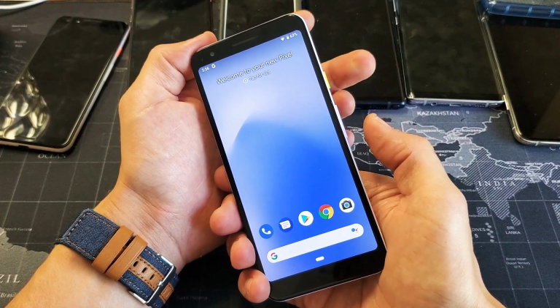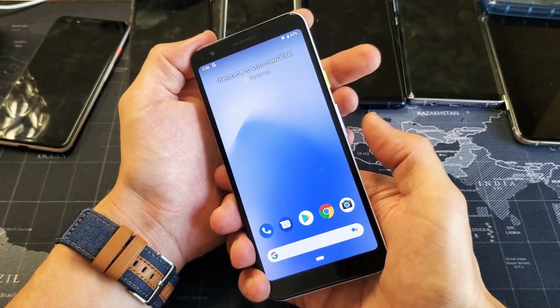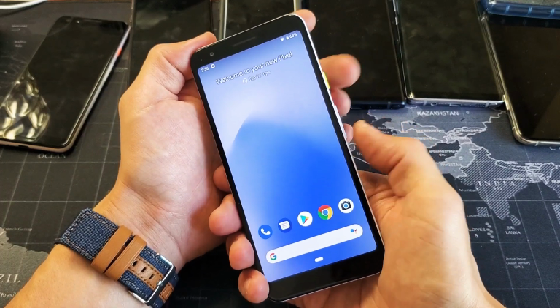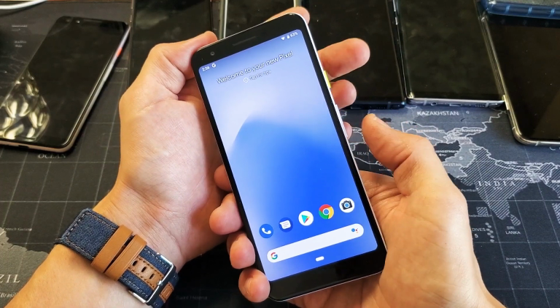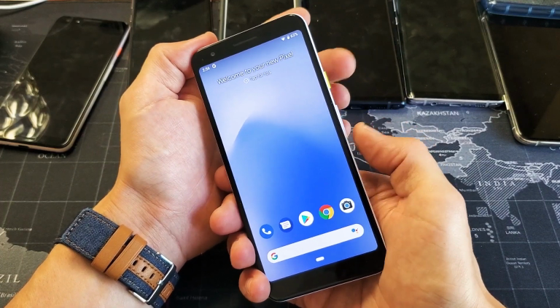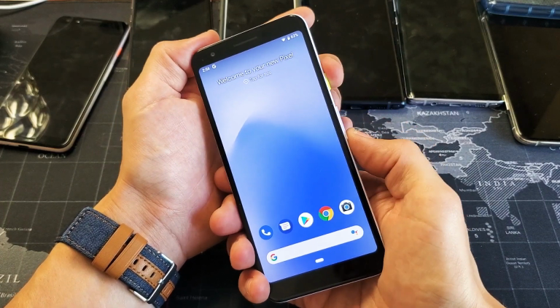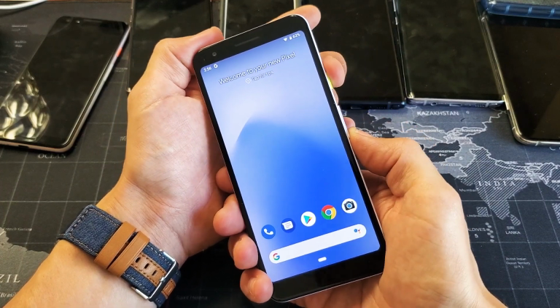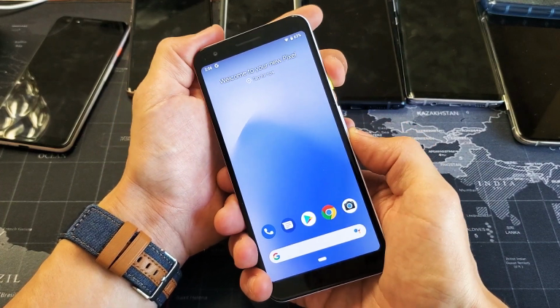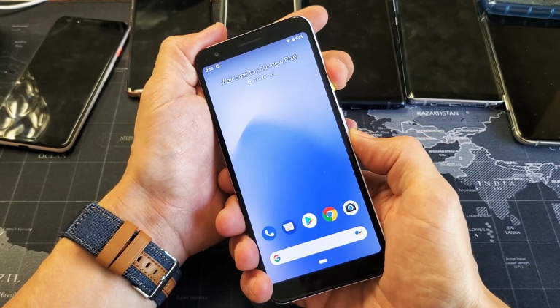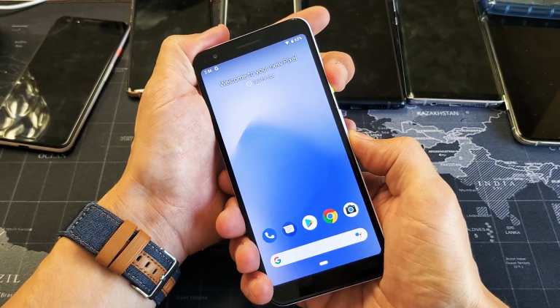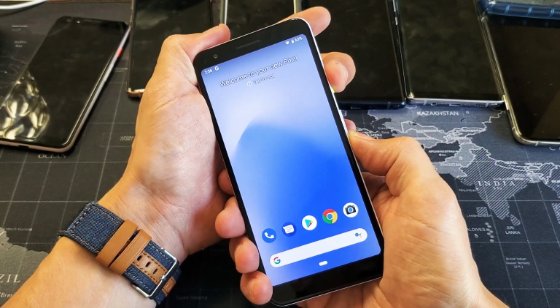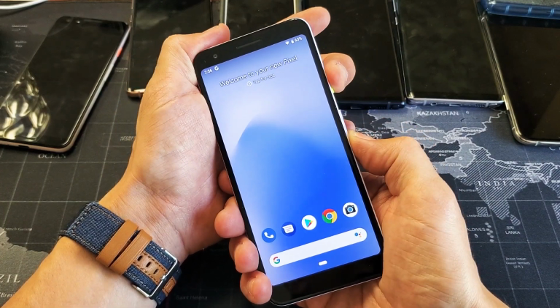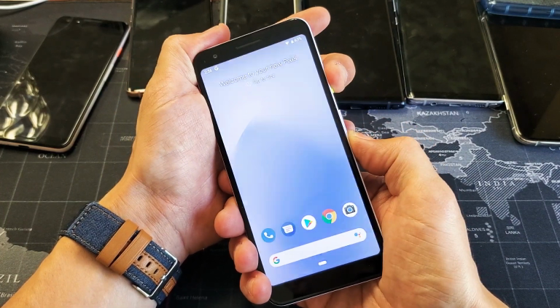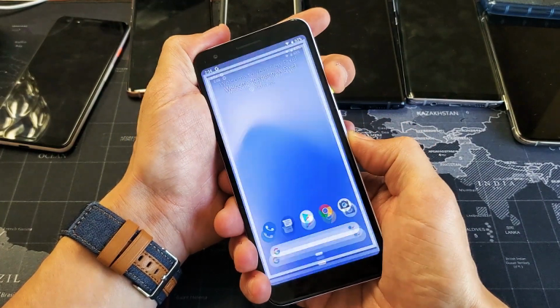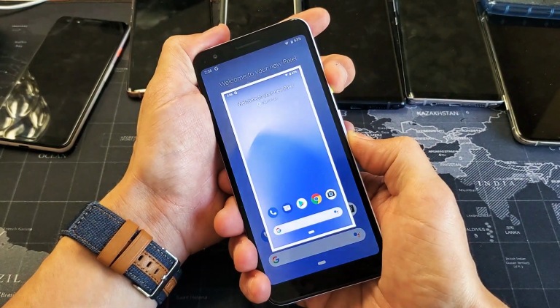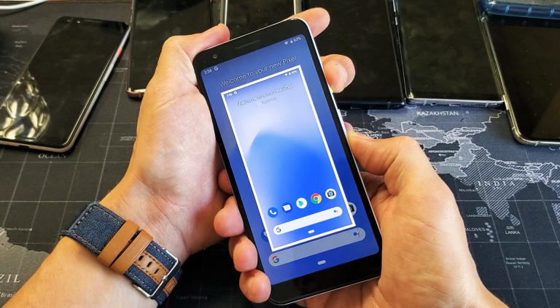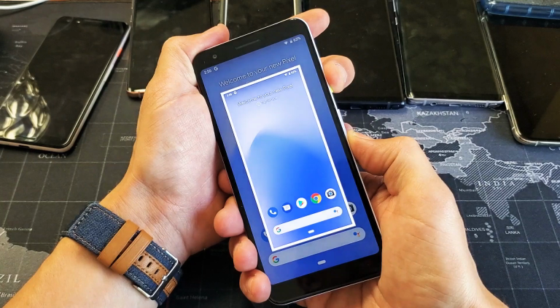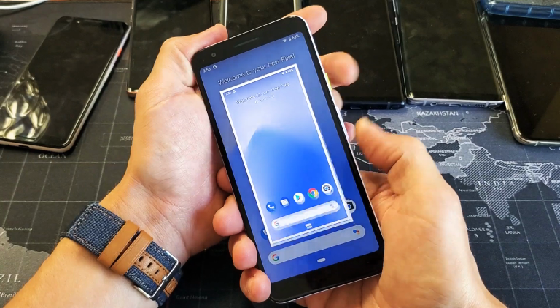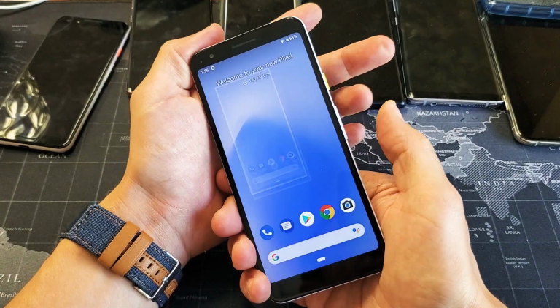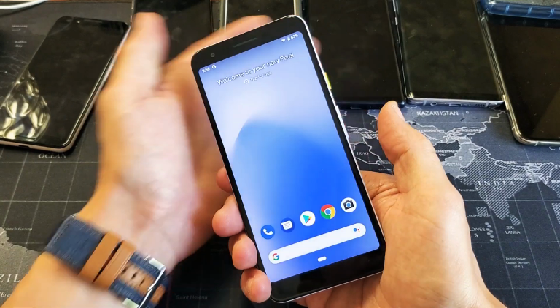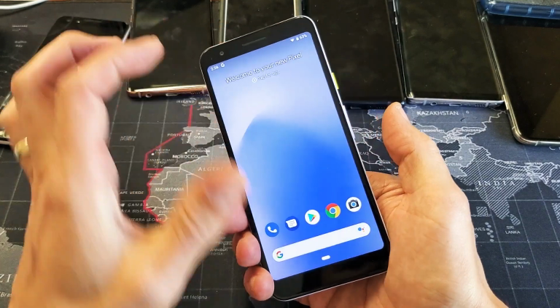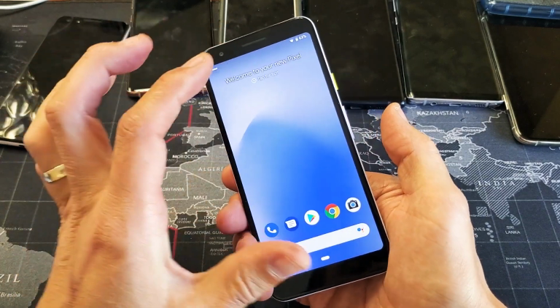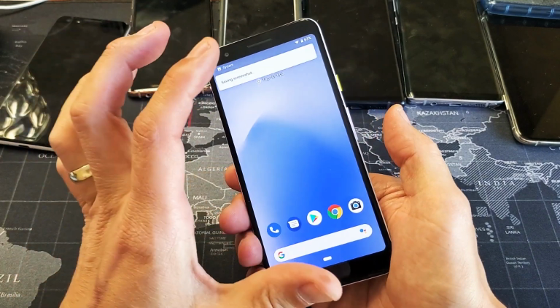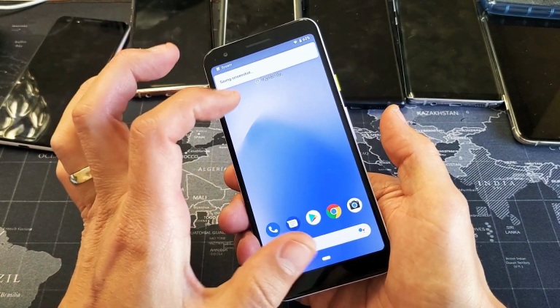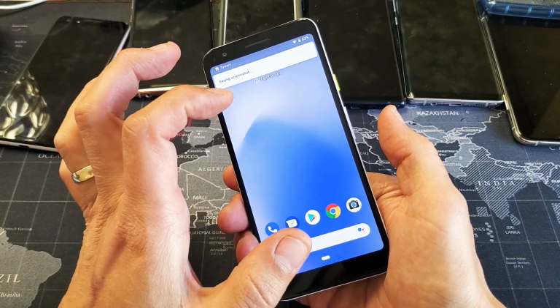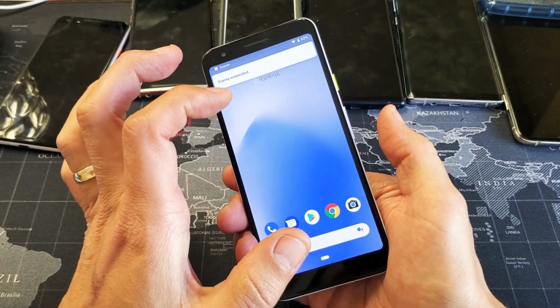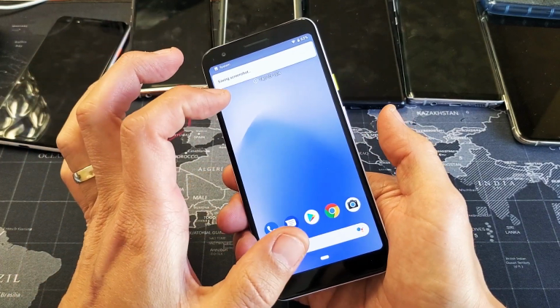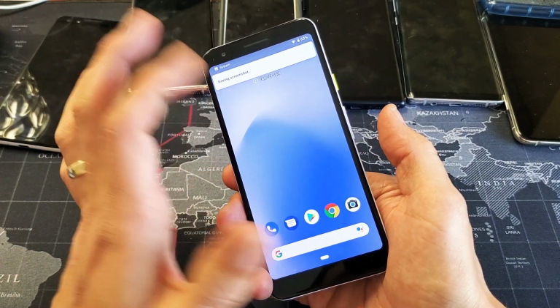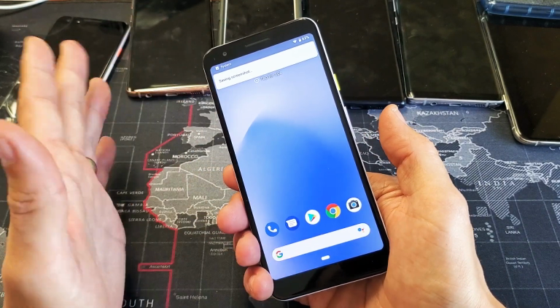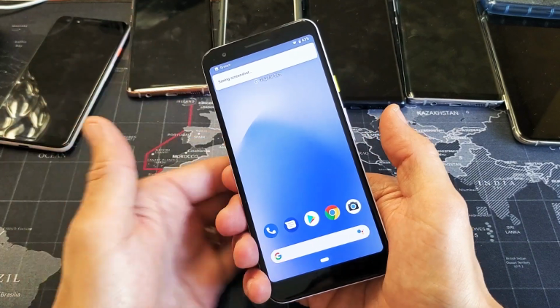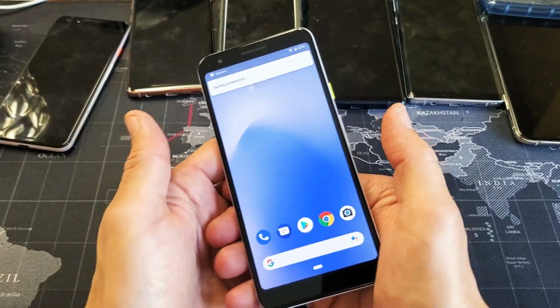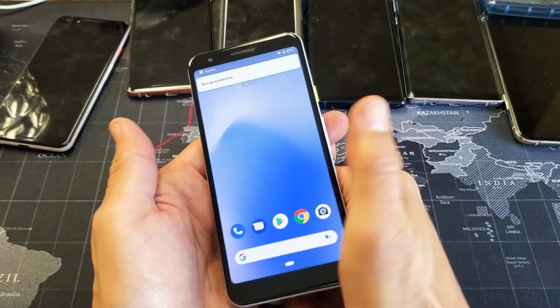Ready? One, two, three. Just press and hold. As soon as you hear that or see that photo get smaller, go ahead and let go.